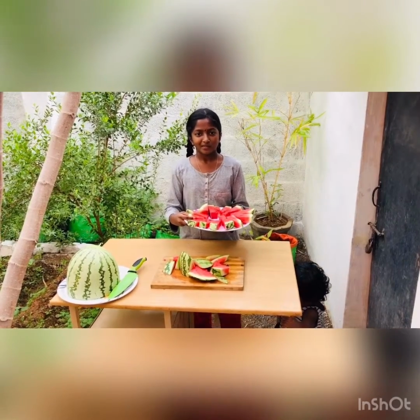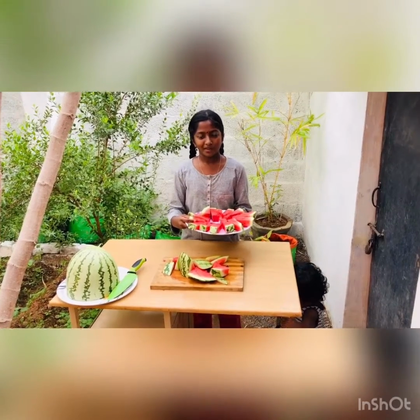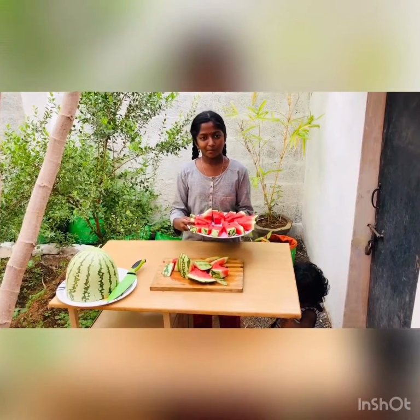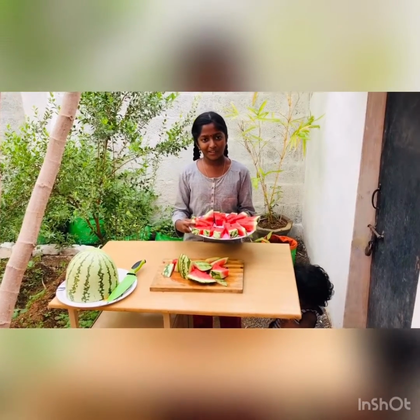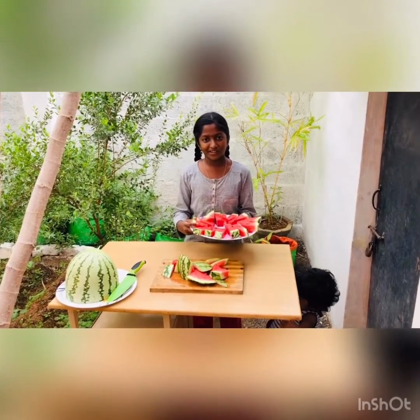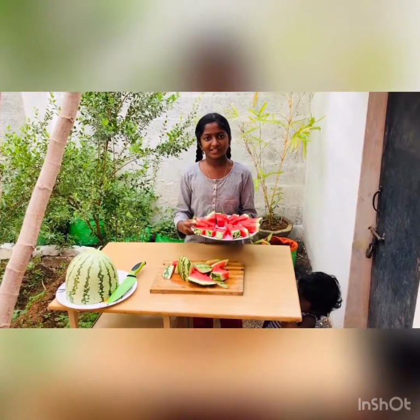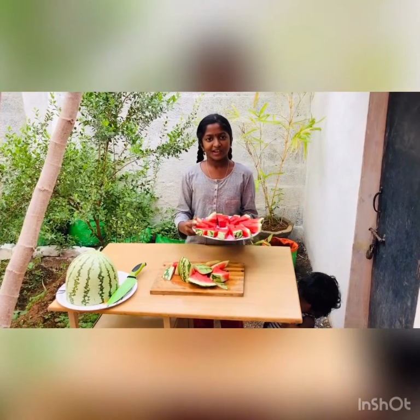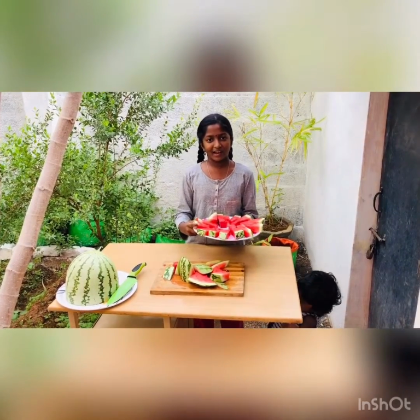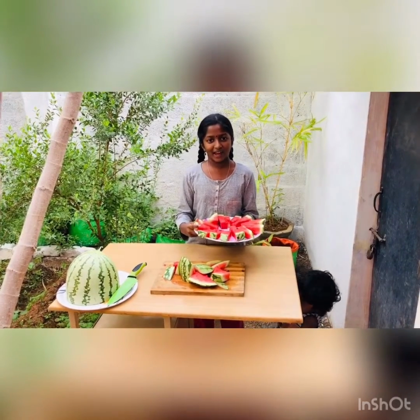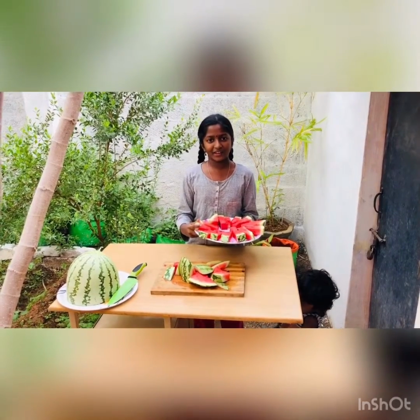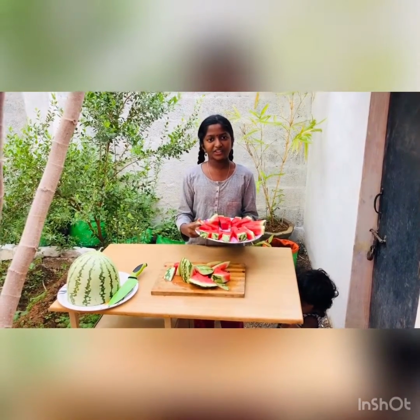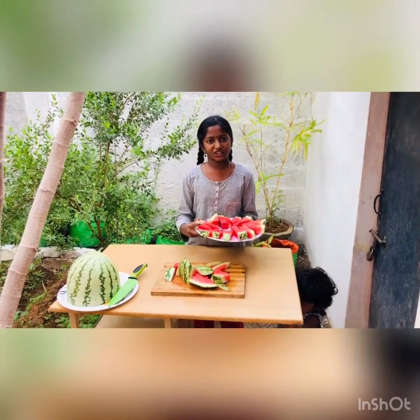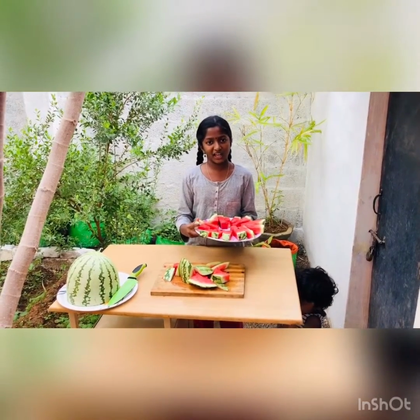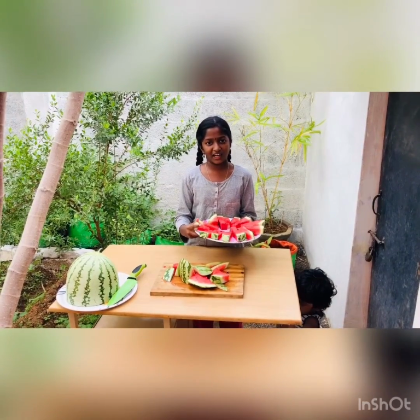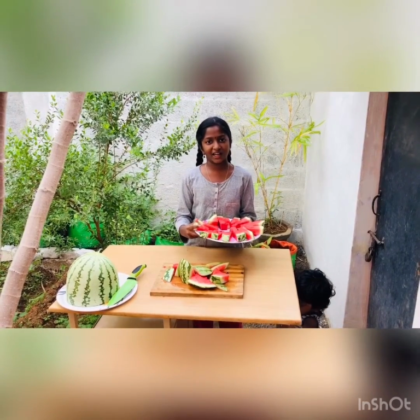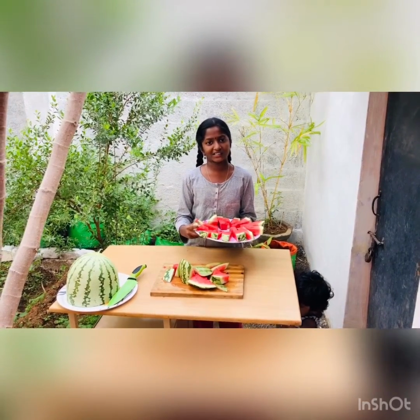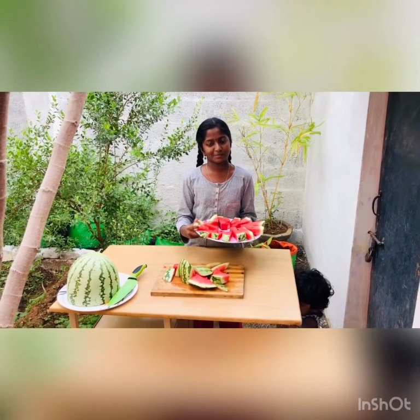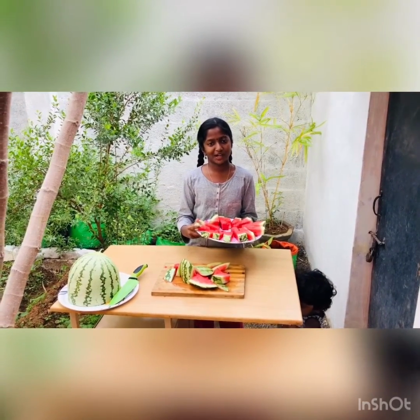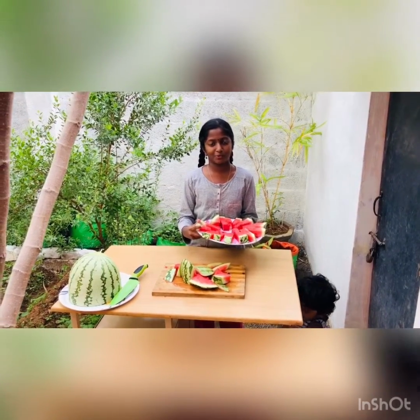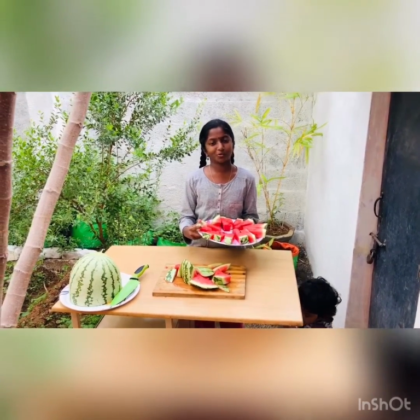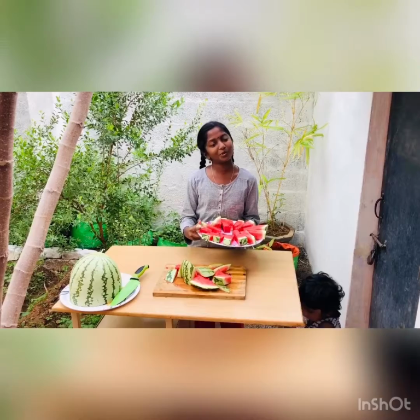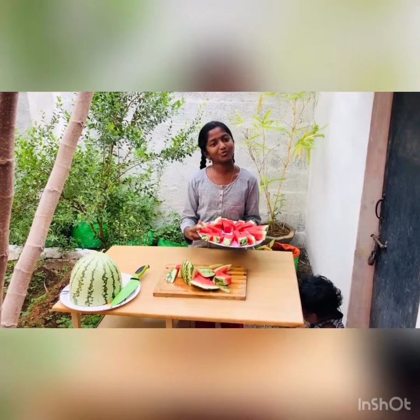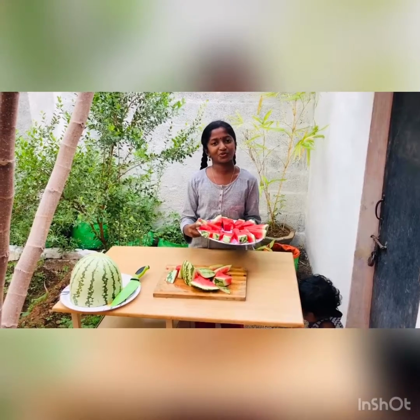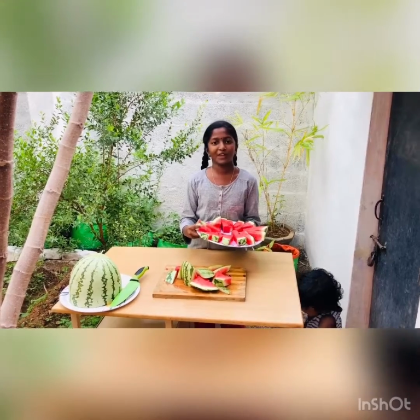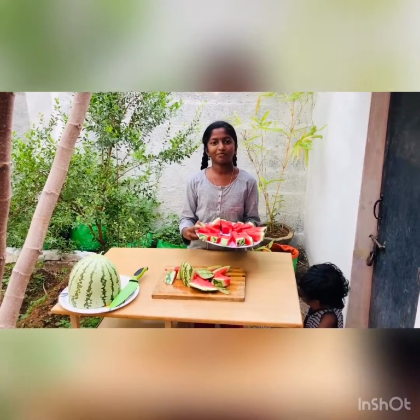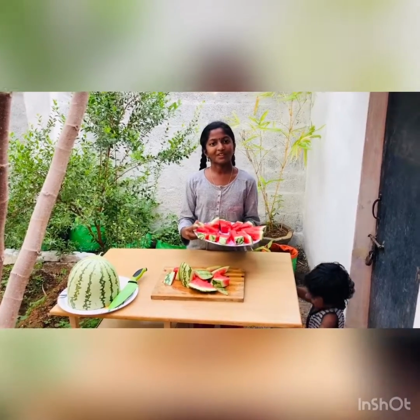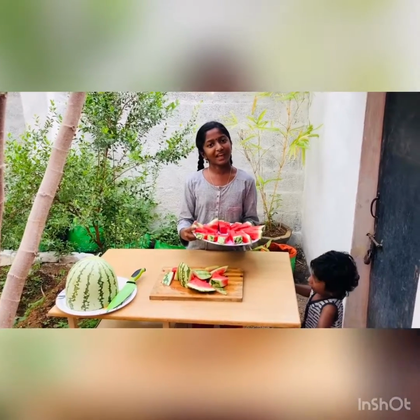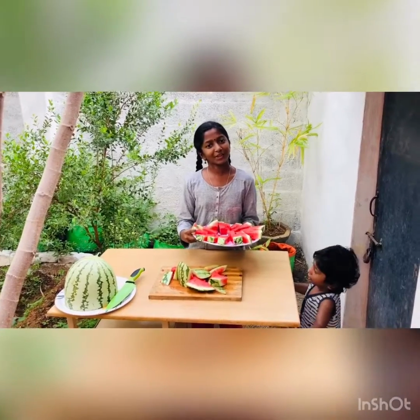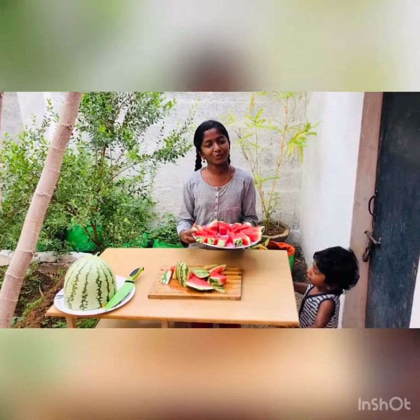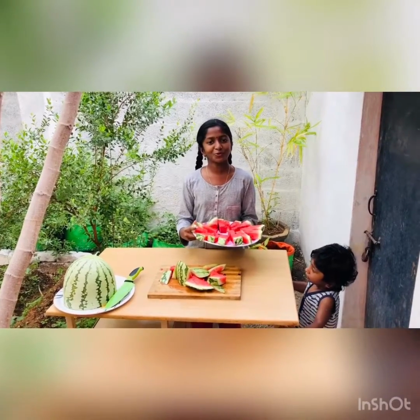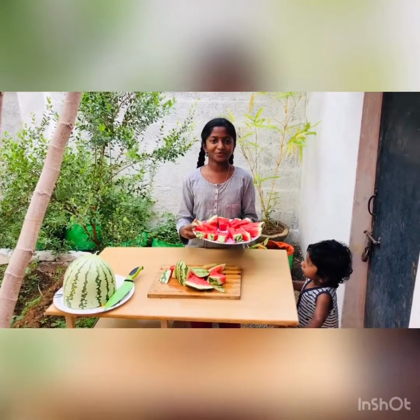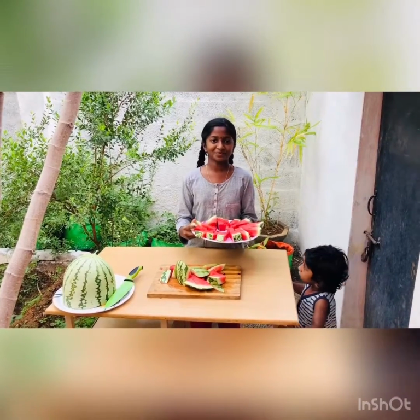Please like, share and subscribe to Miru's Foodie. Thank you! Bye!